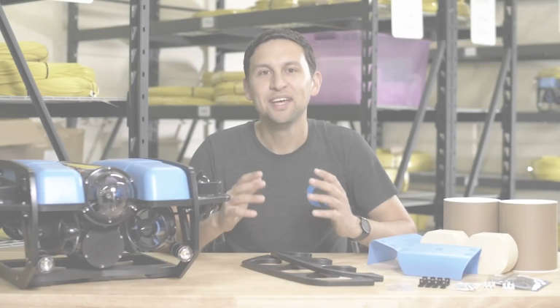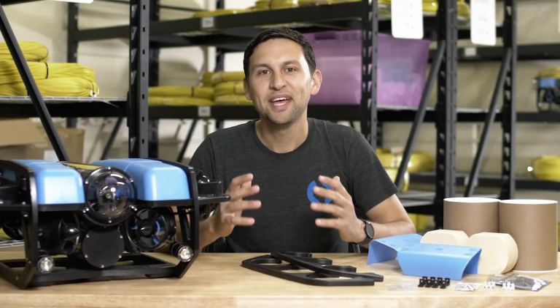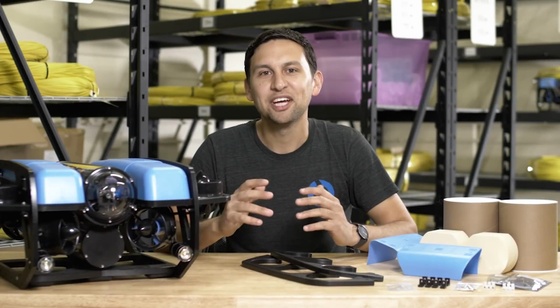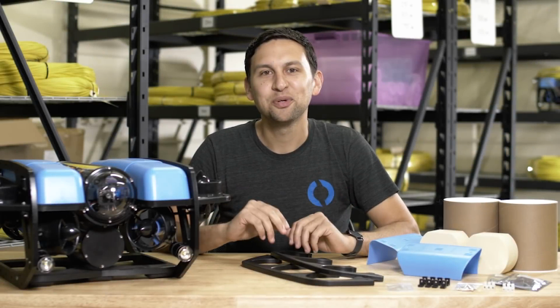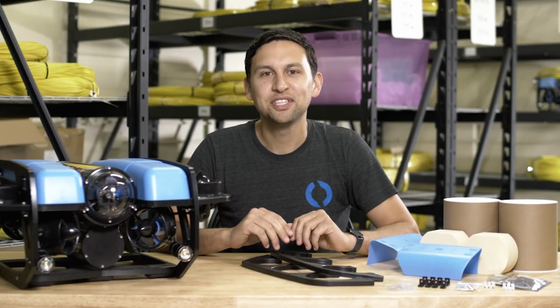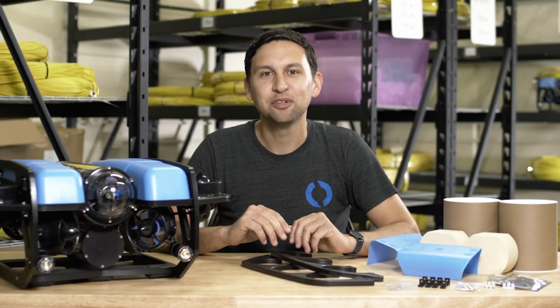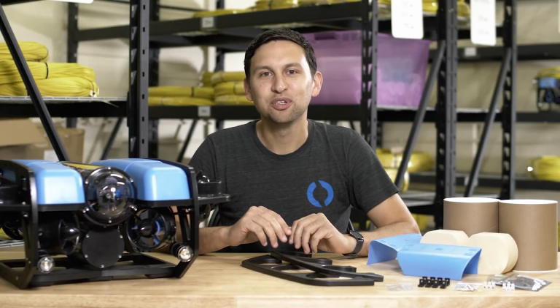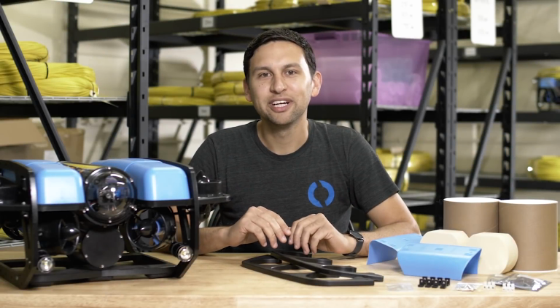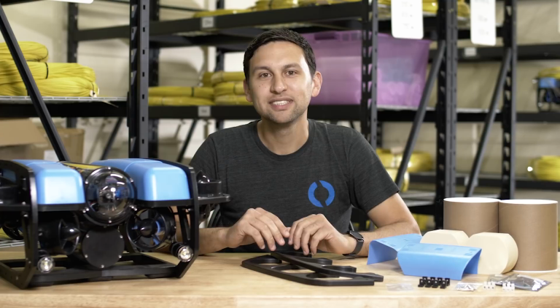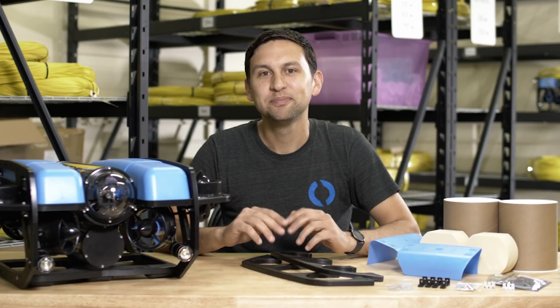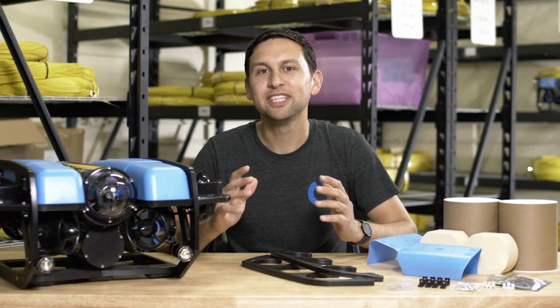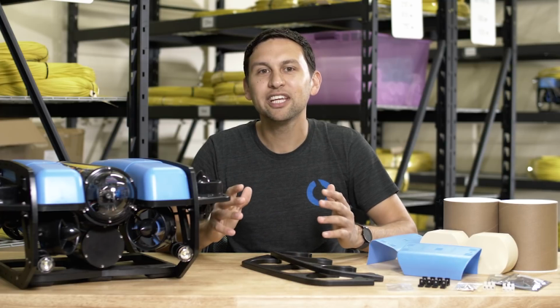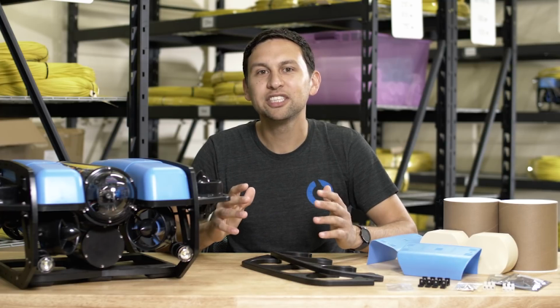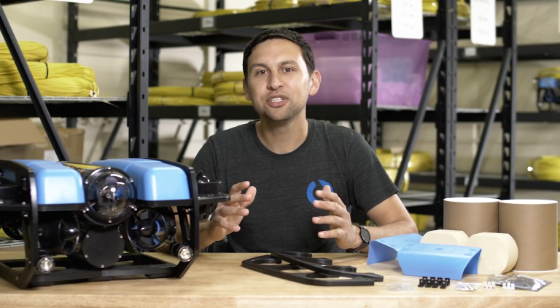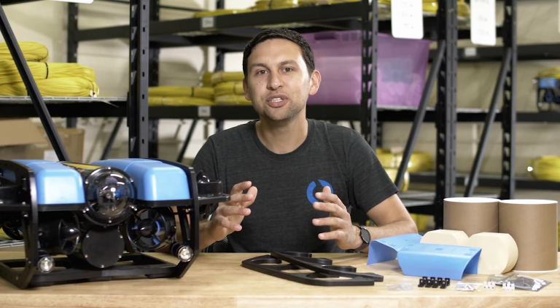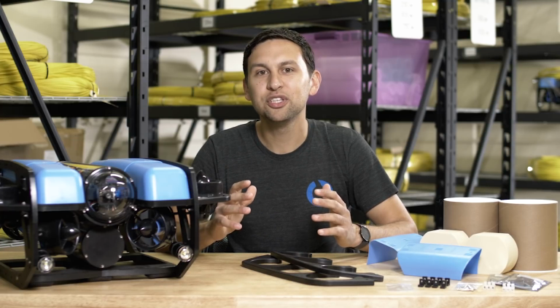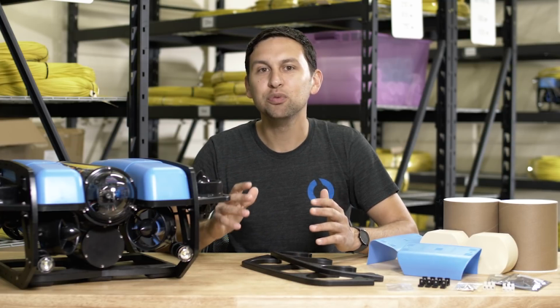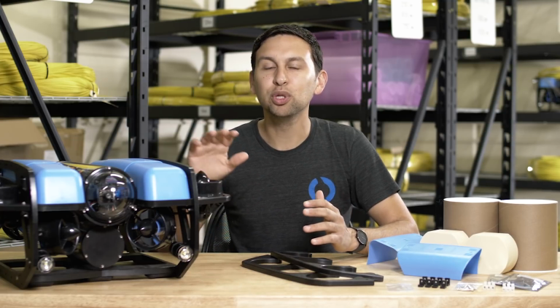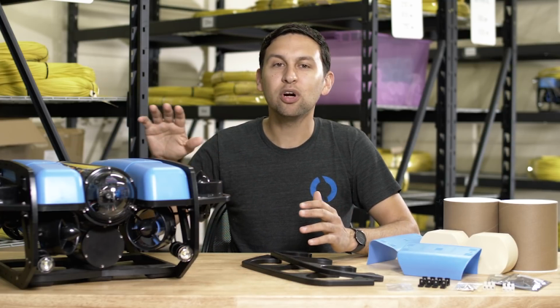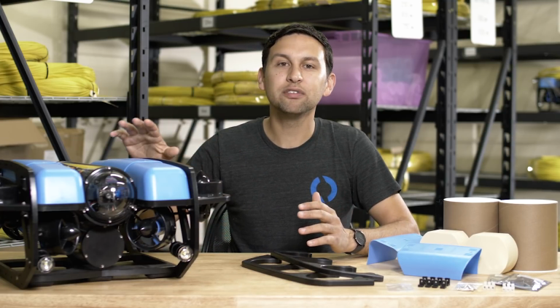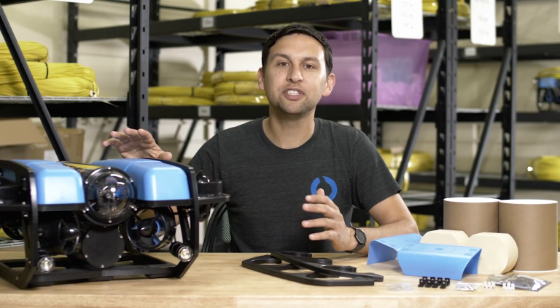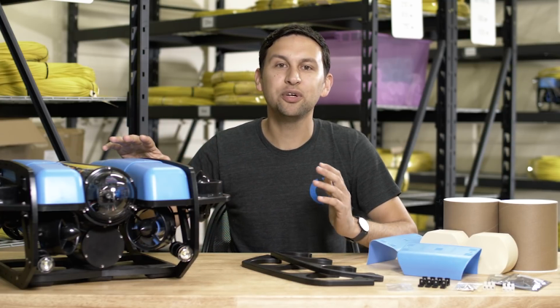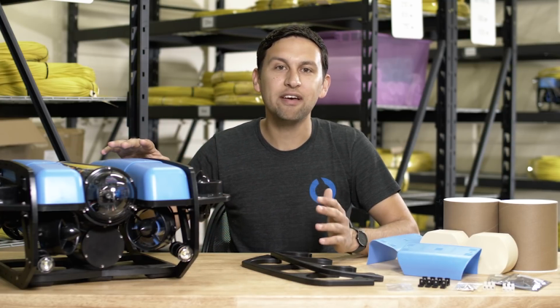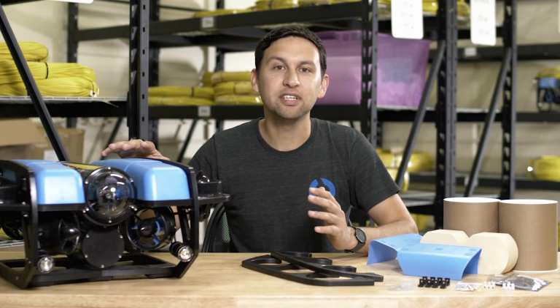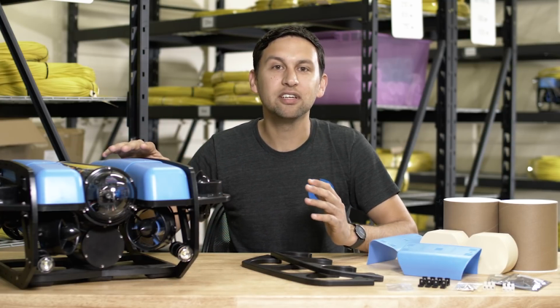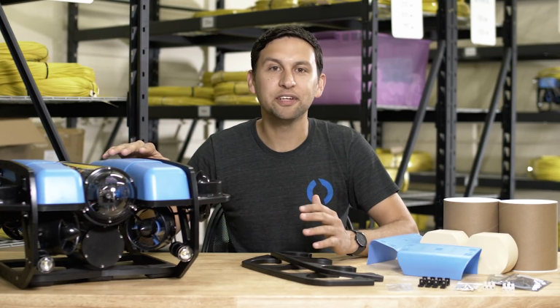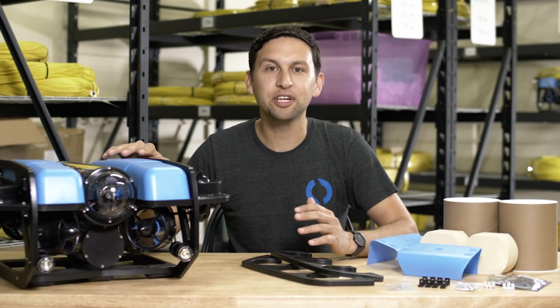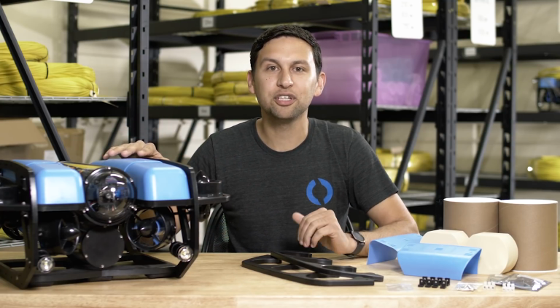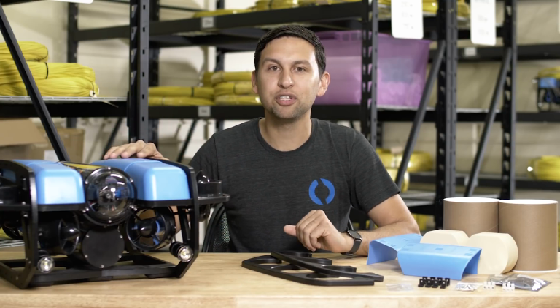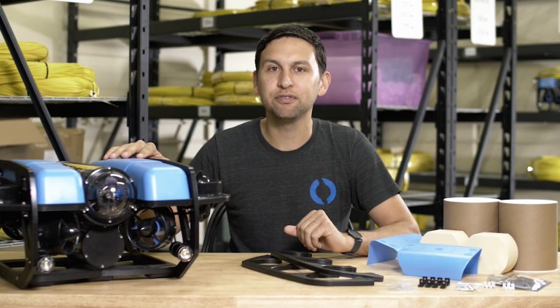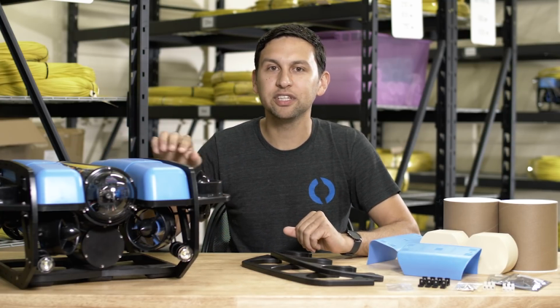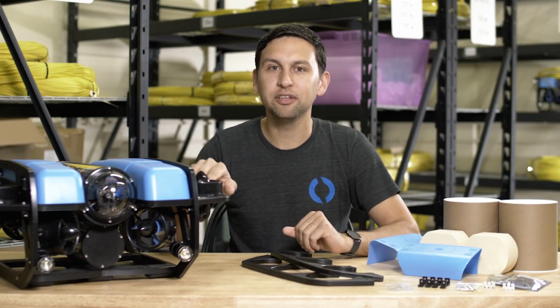Hey guys, Rusty here at Blue Robotics. Today I'd like to introduce the new Blue ROV2 Heavy configuration and retrofit kit.